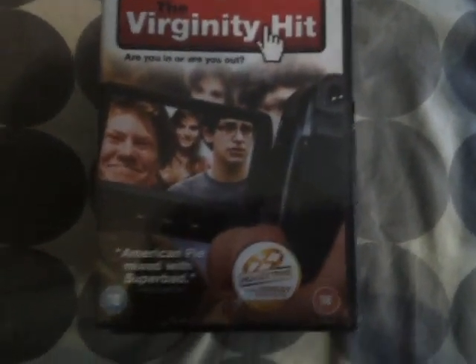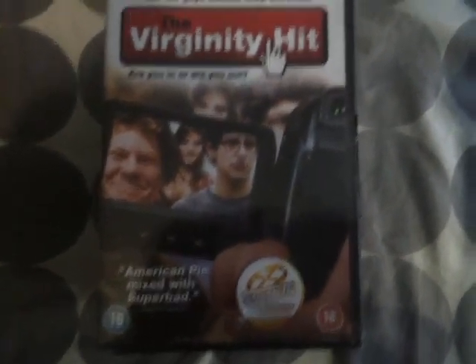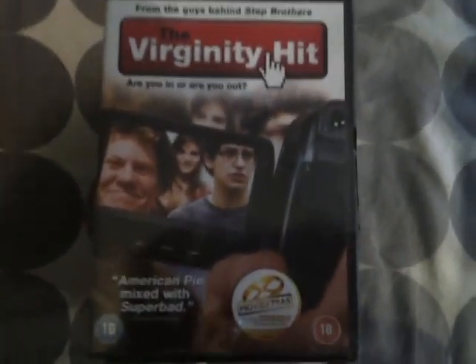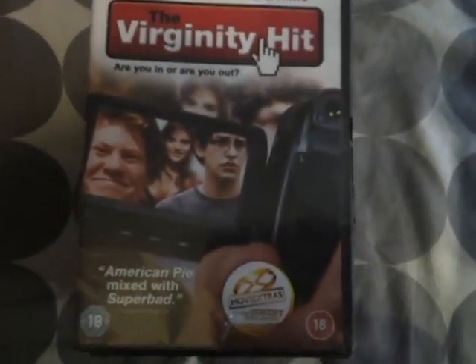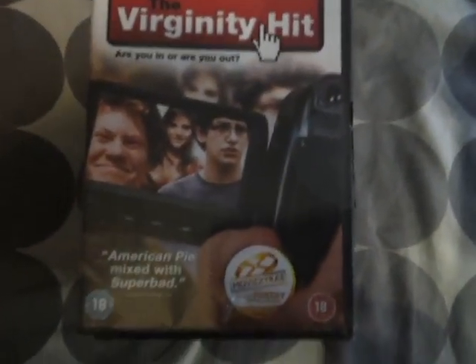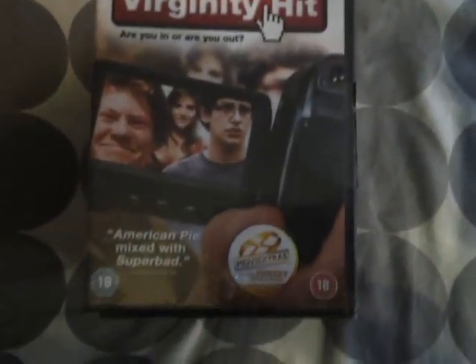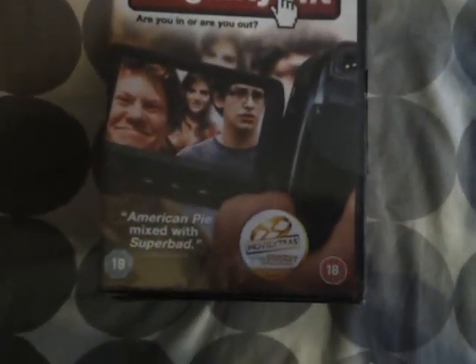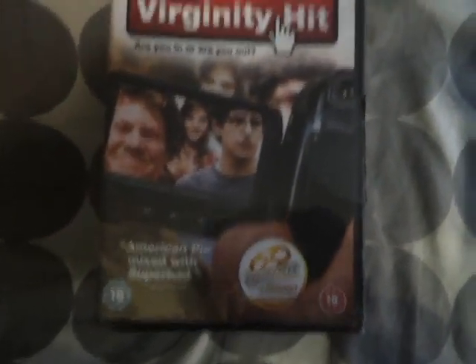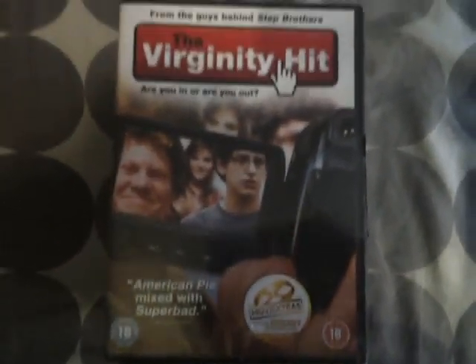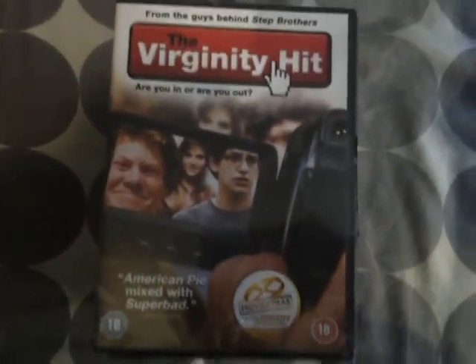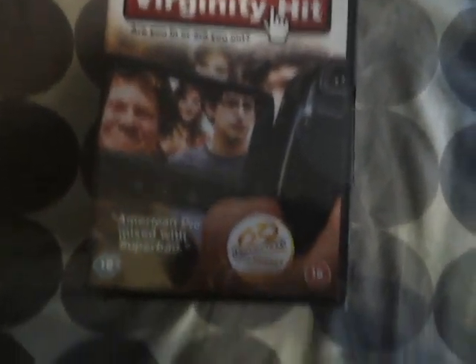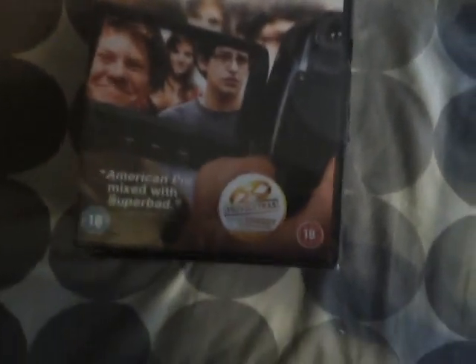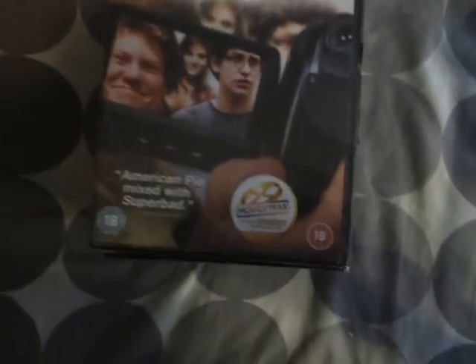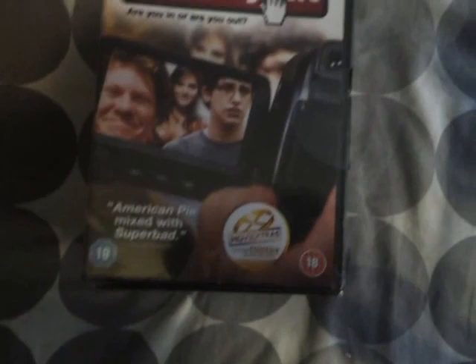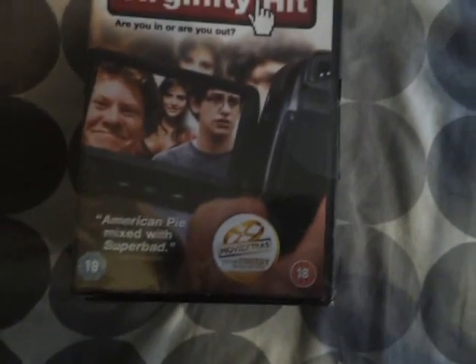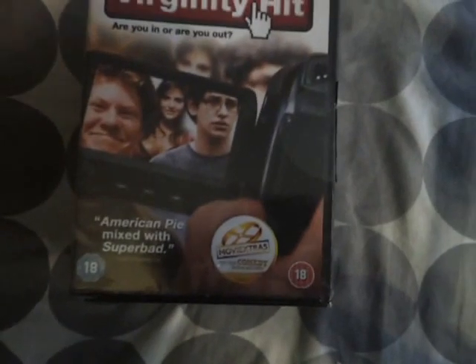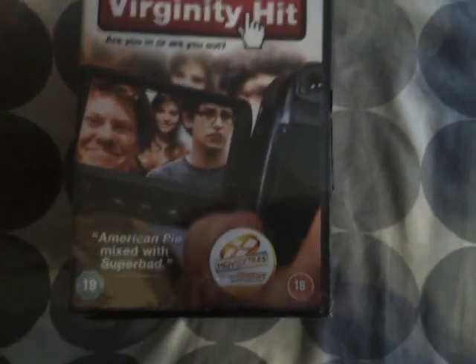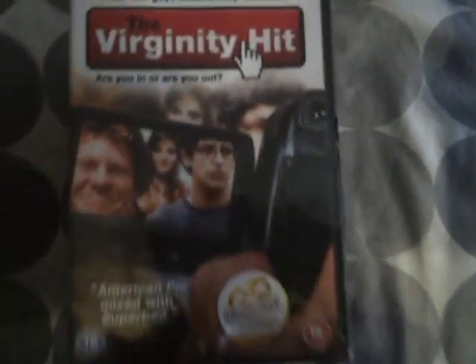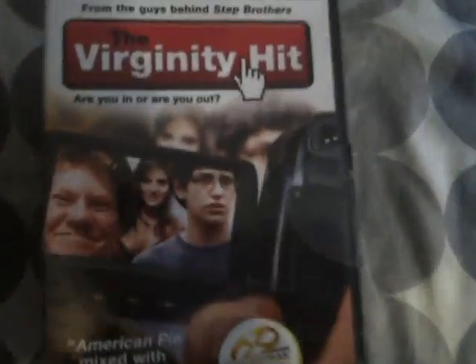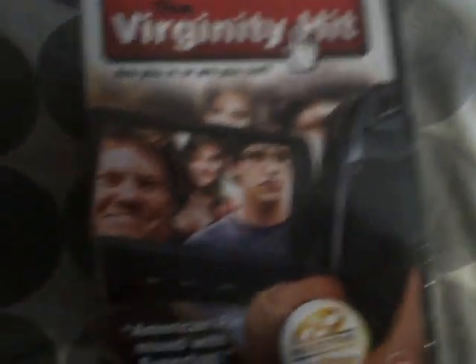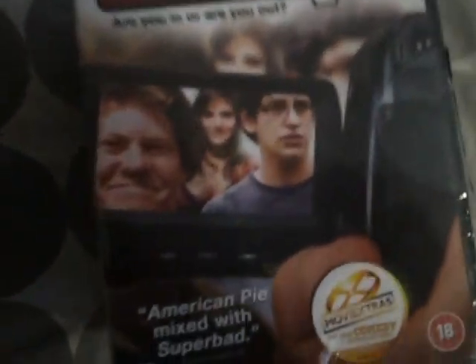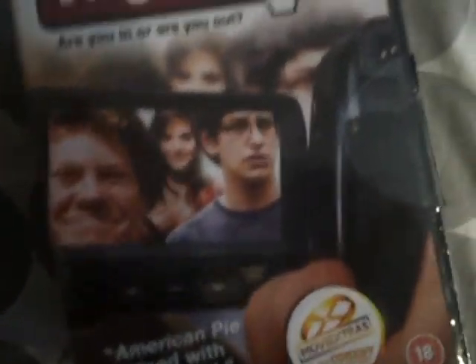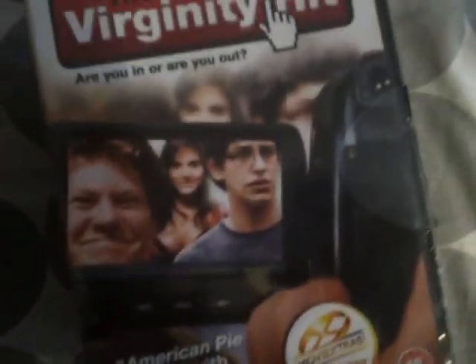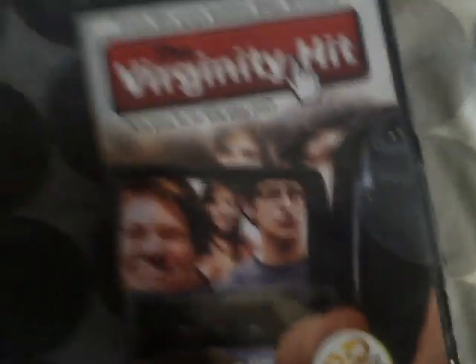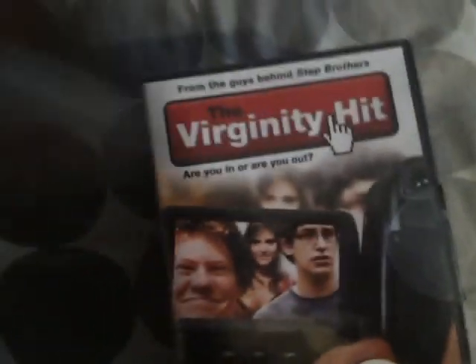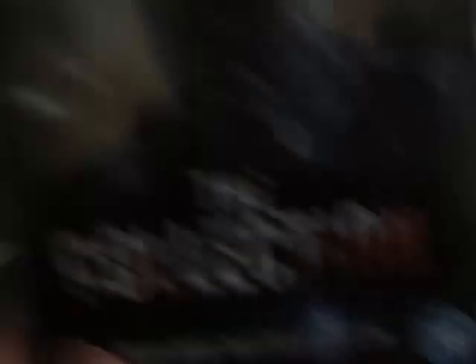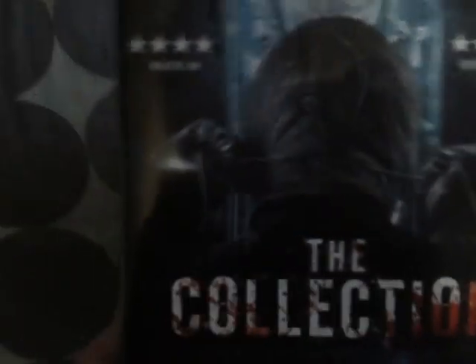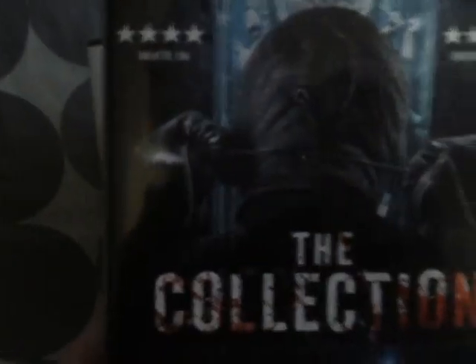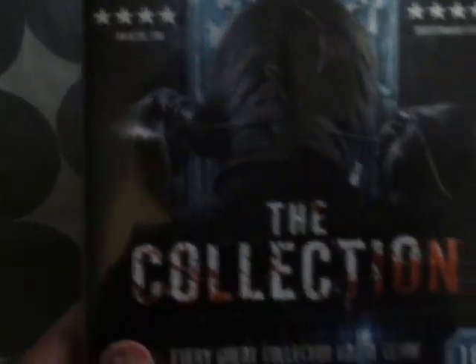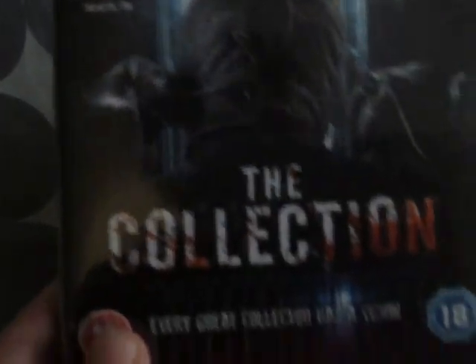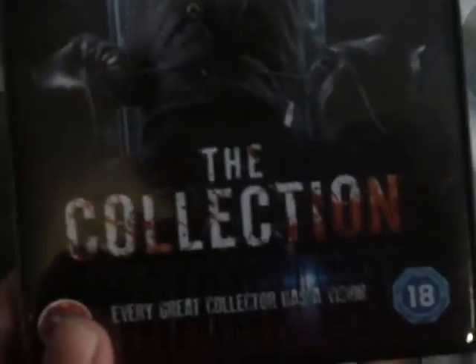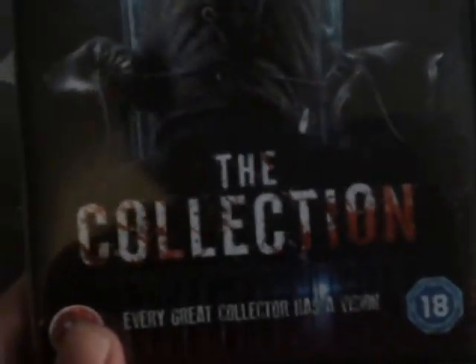Hey guys, MasterFift here, going to be my third unboxing today for you guys, and third part unboxed collection.